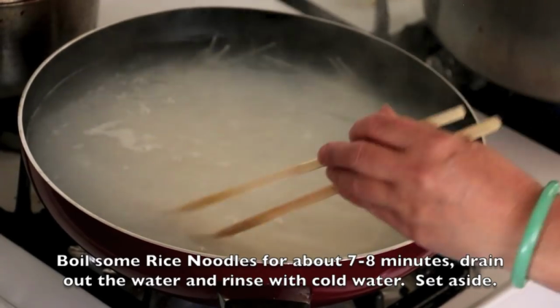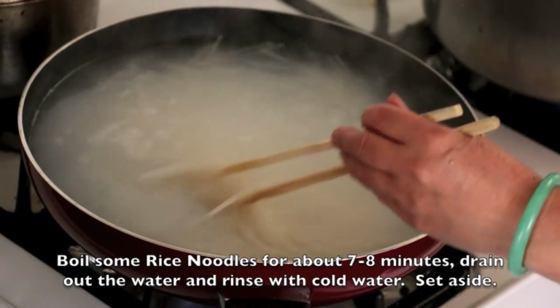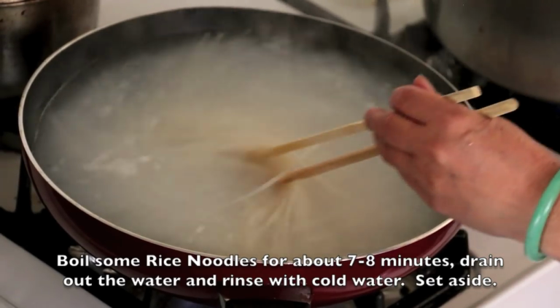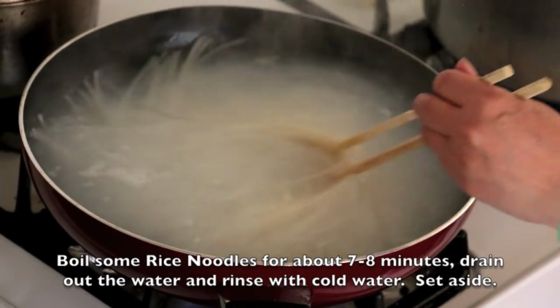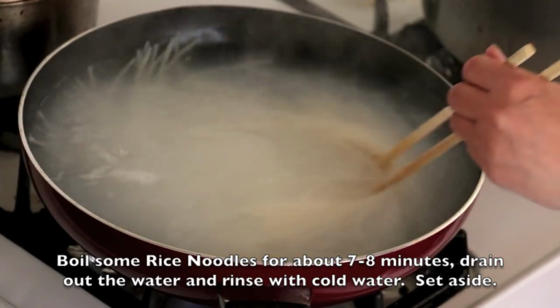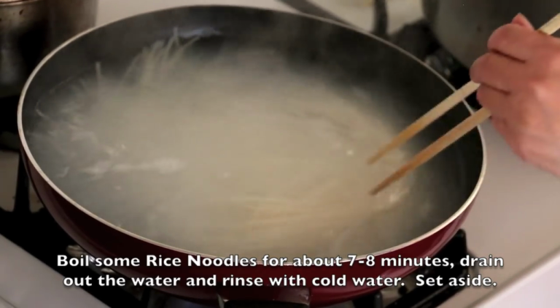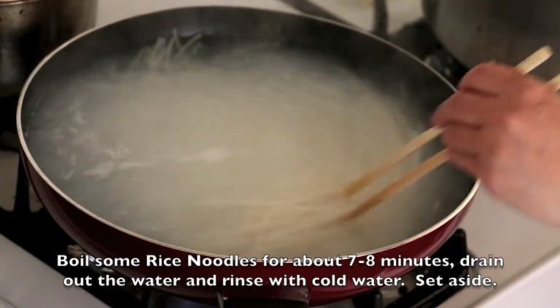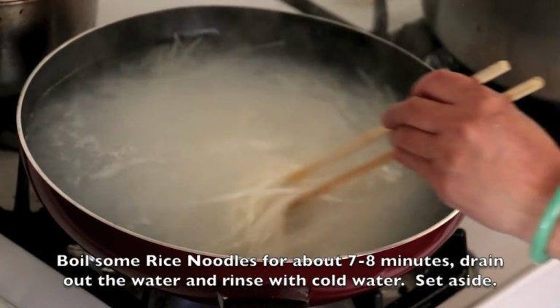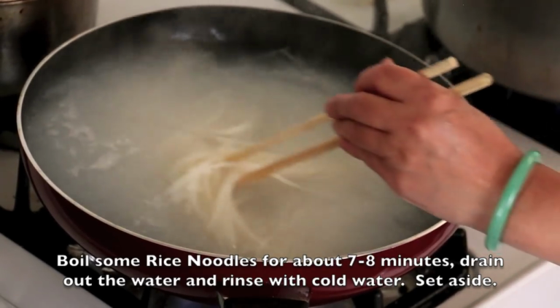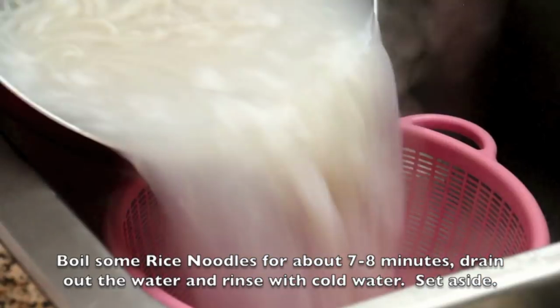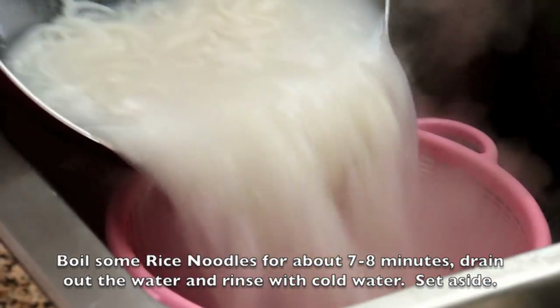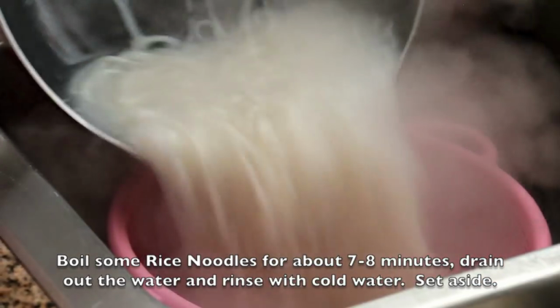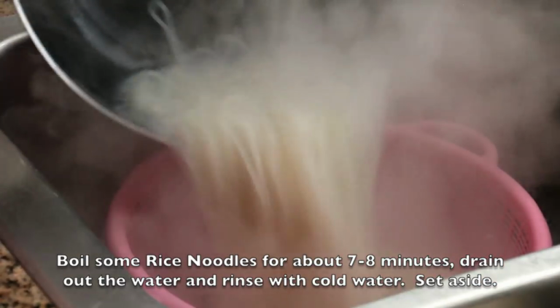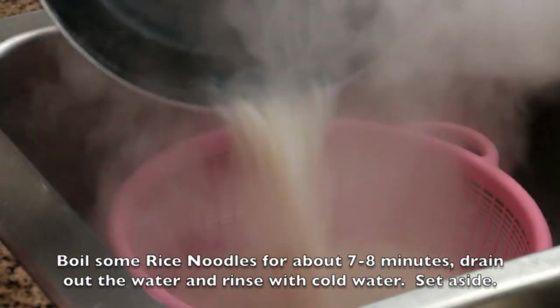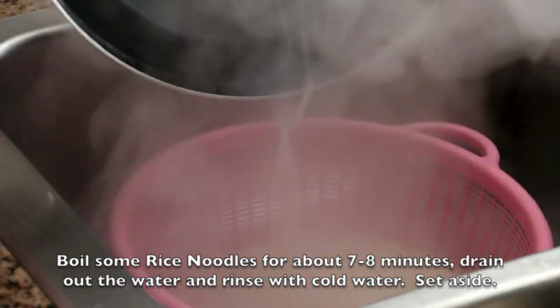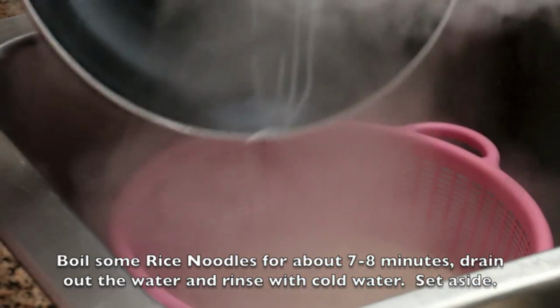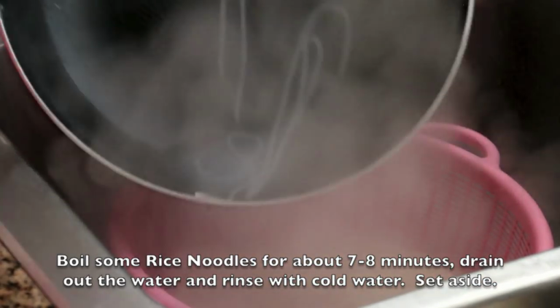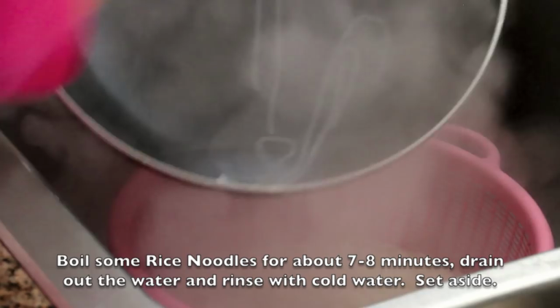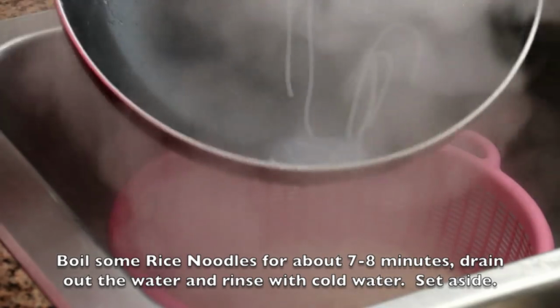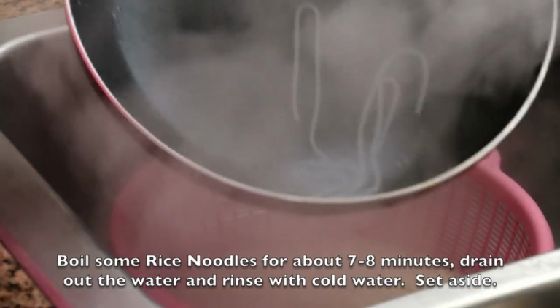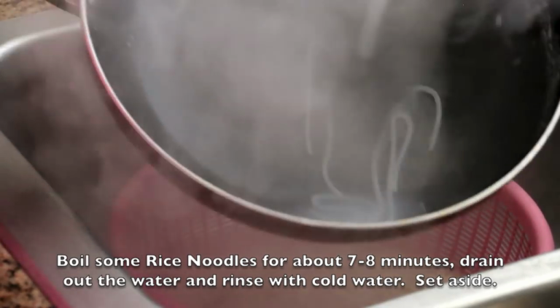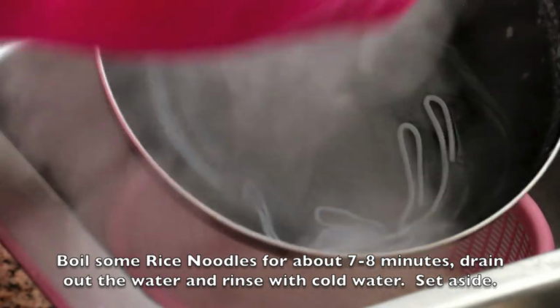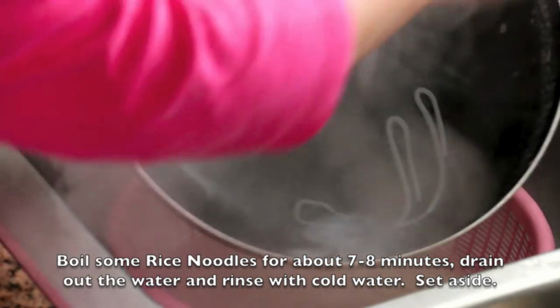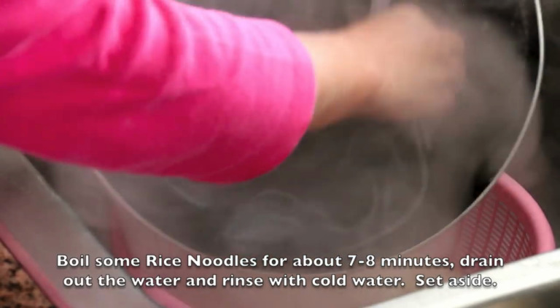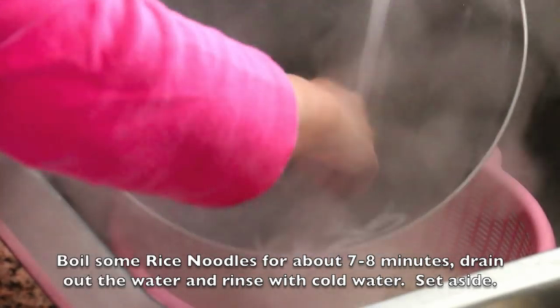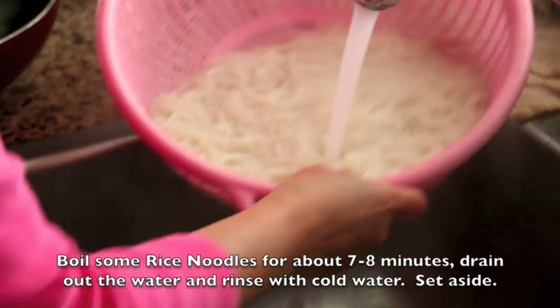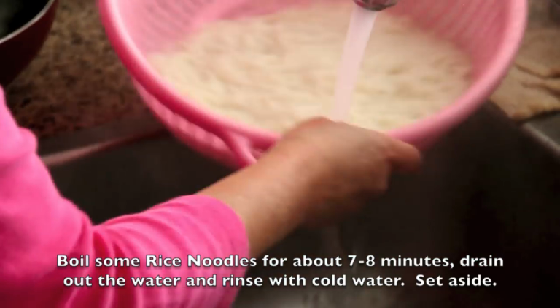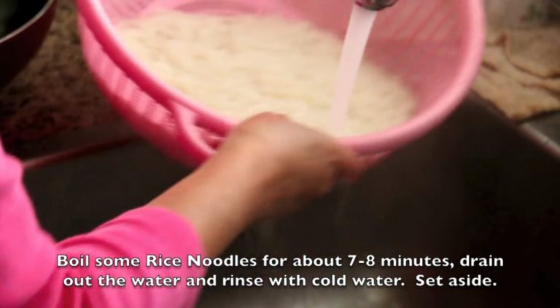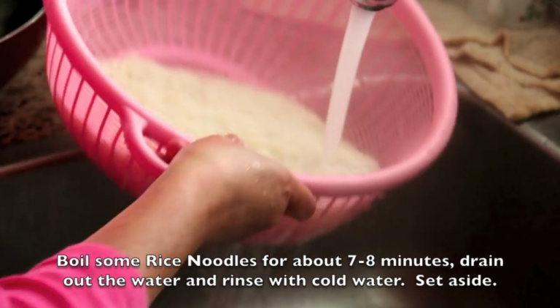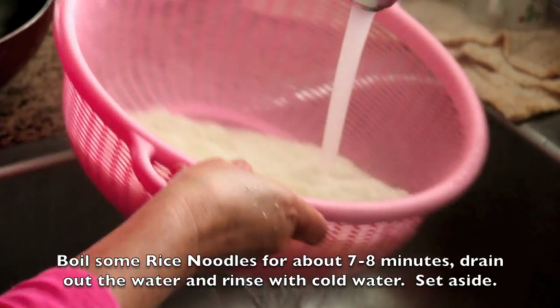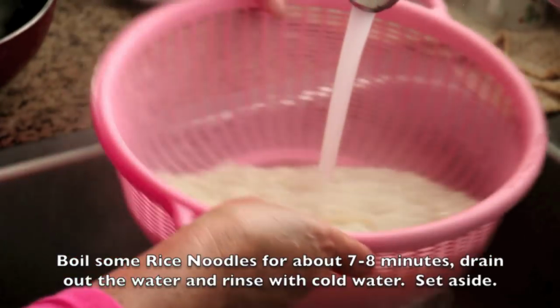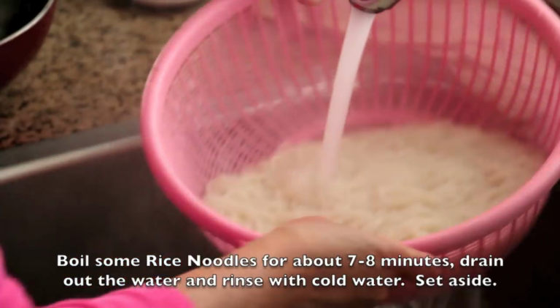Boil some rice noodles for about 7 to 8 minutes. Drain out the water, rinse with cold water, and set aside.